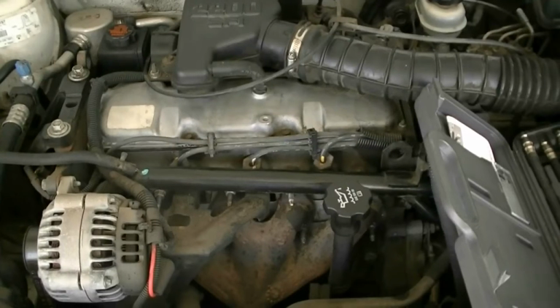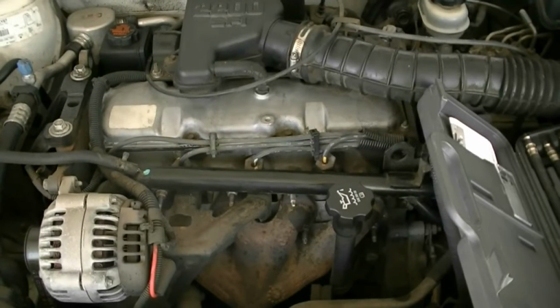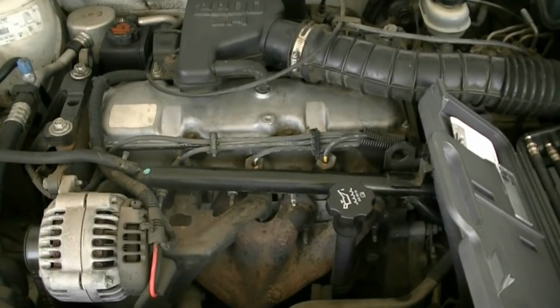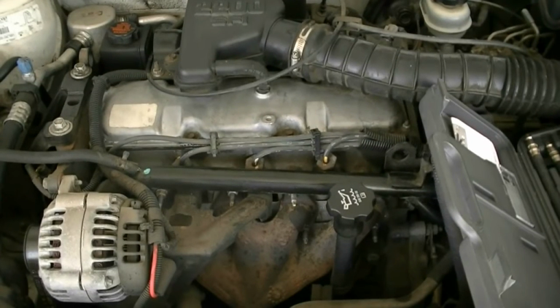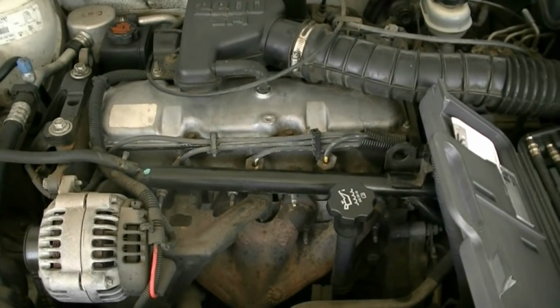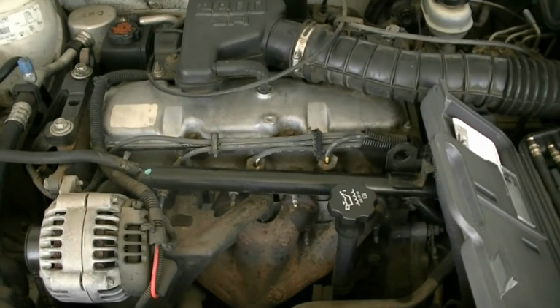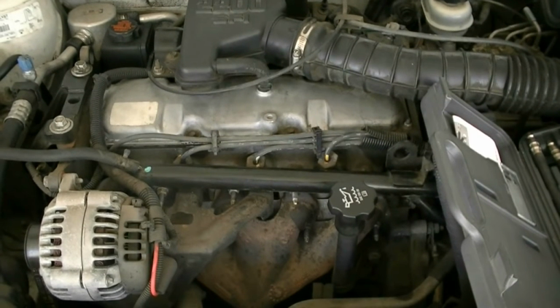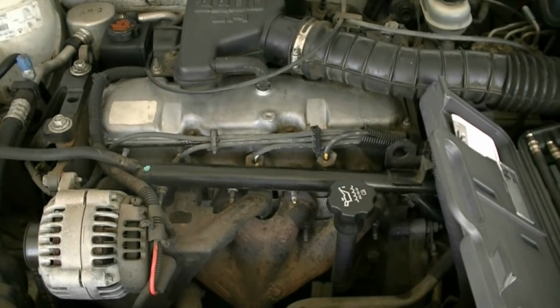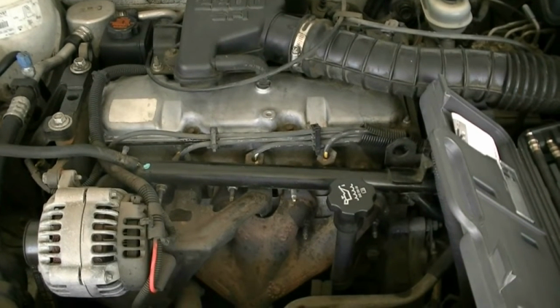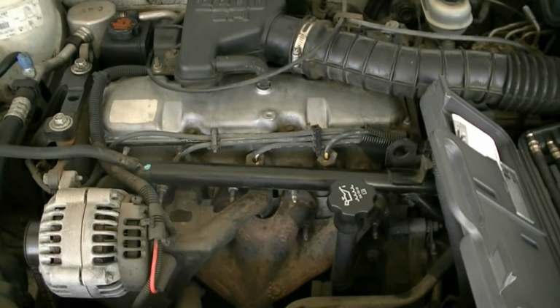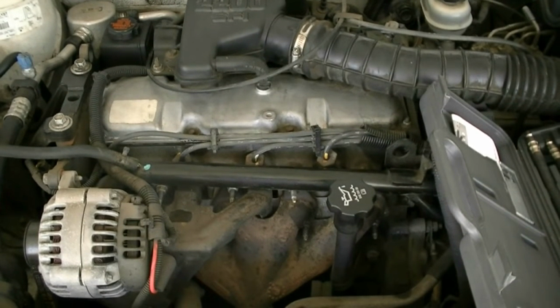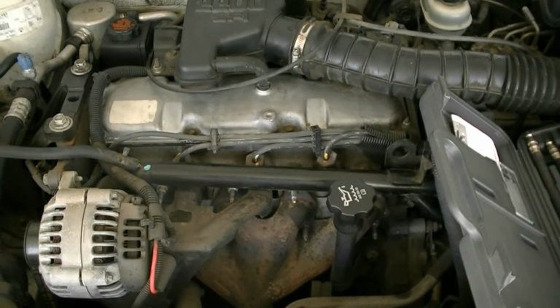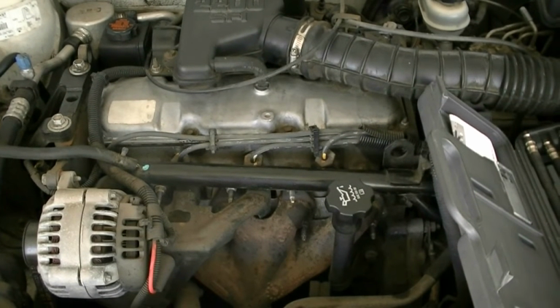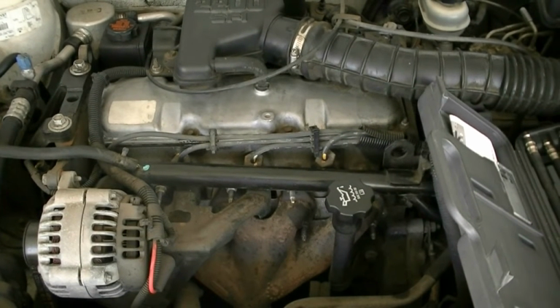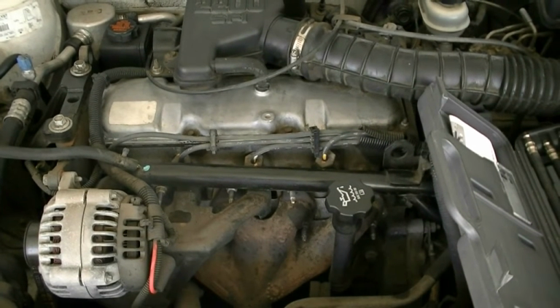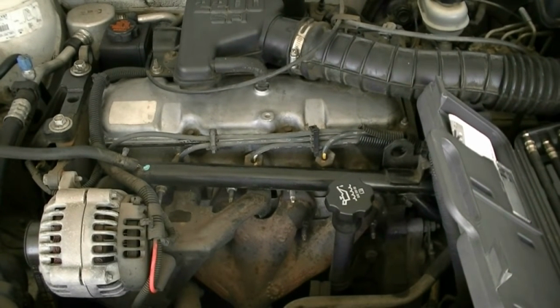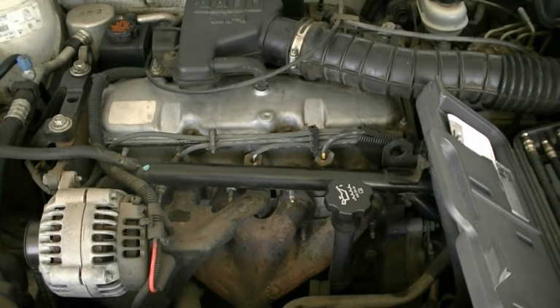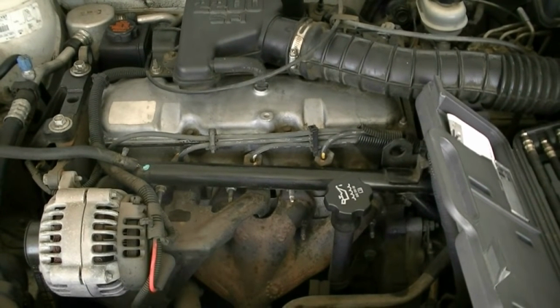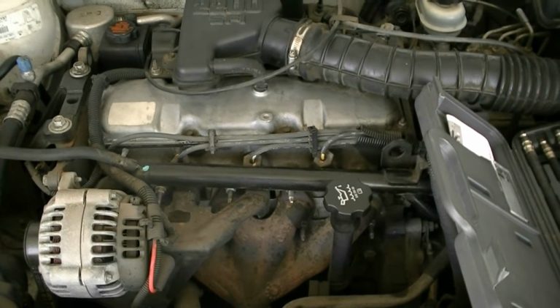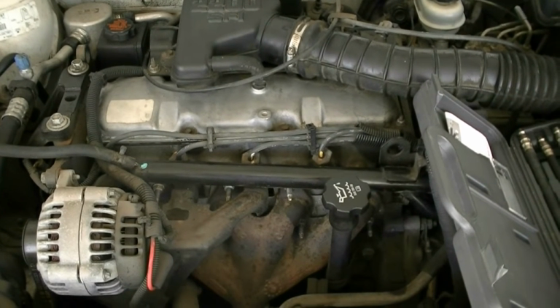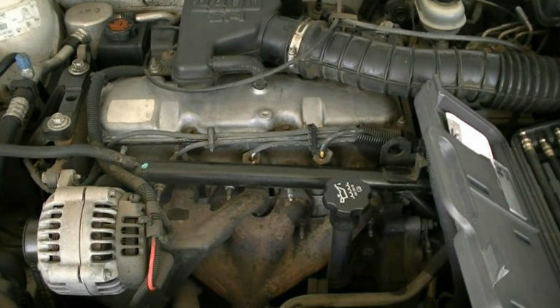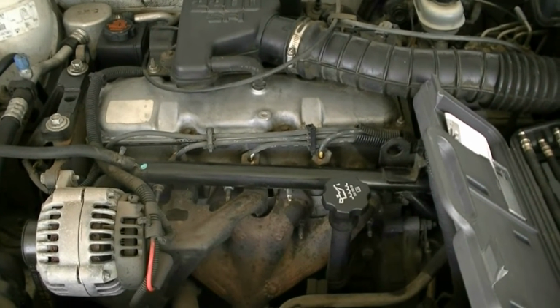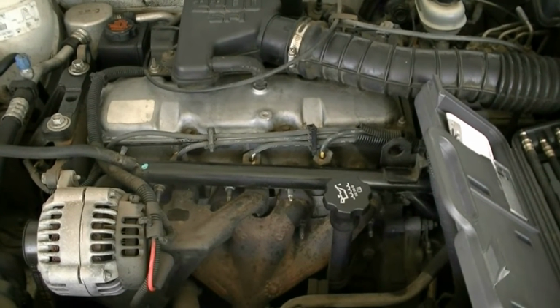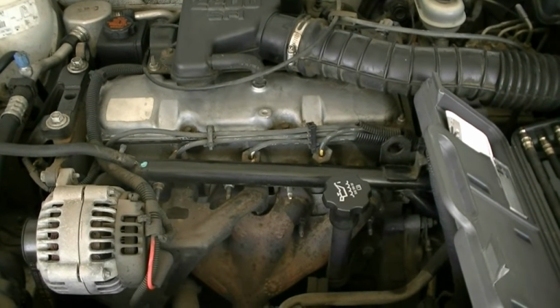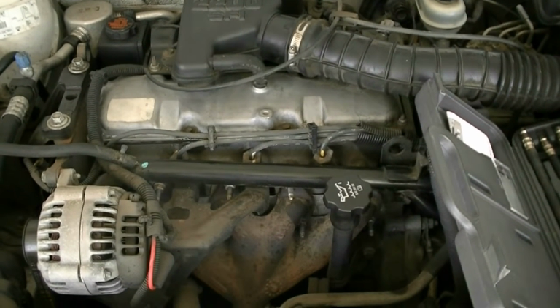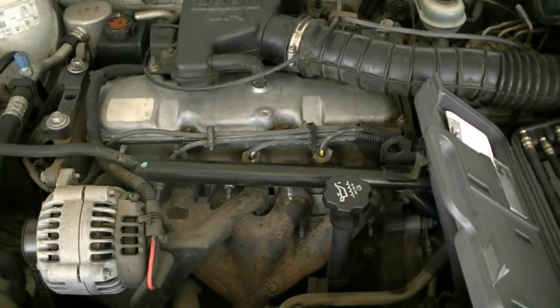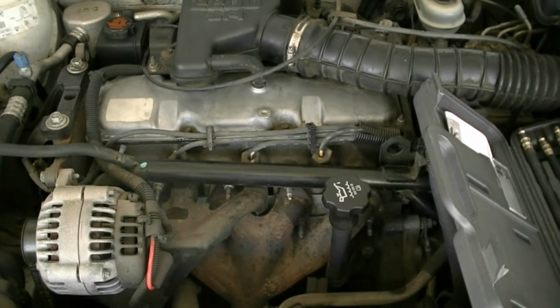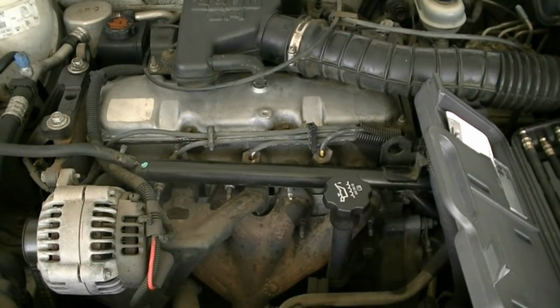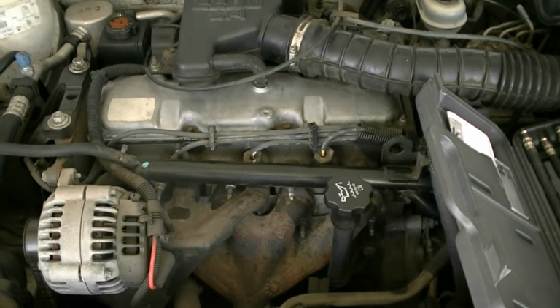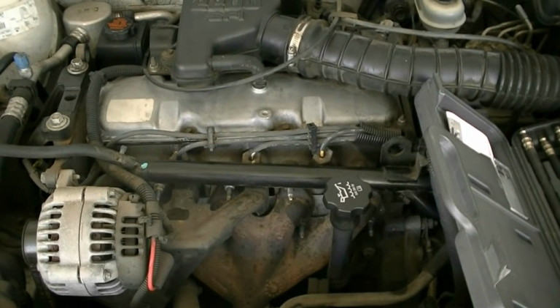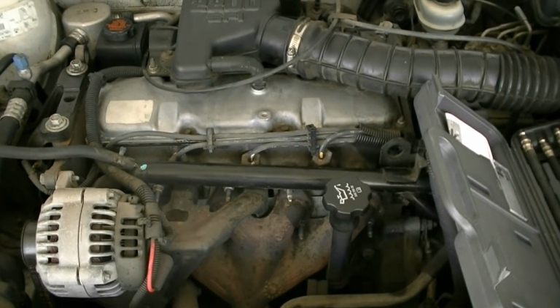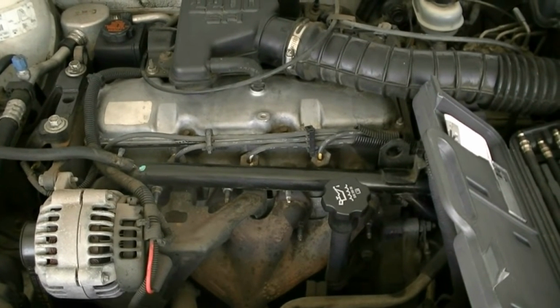Hey, what's up YouTube, here's another video by Ratchets and Wrenches. Today I'm going to be showing you guys how to do a compression test on your engine.